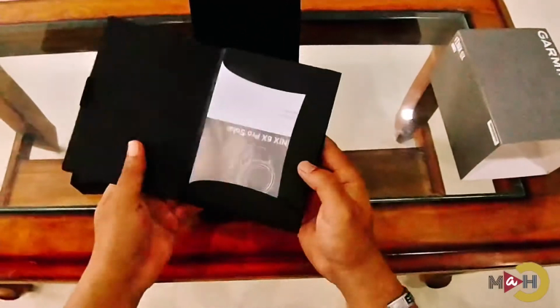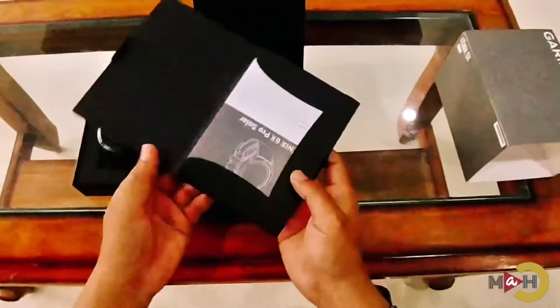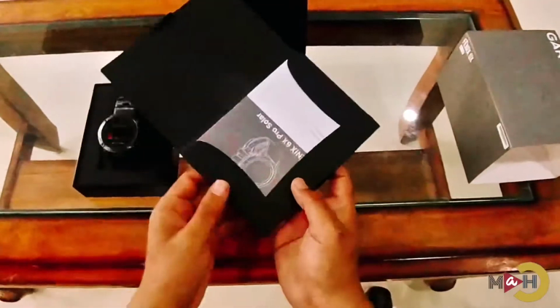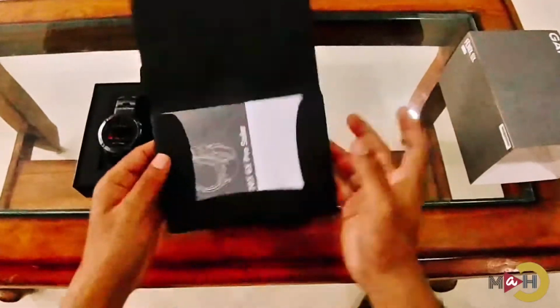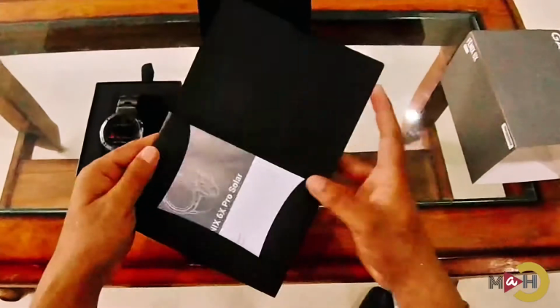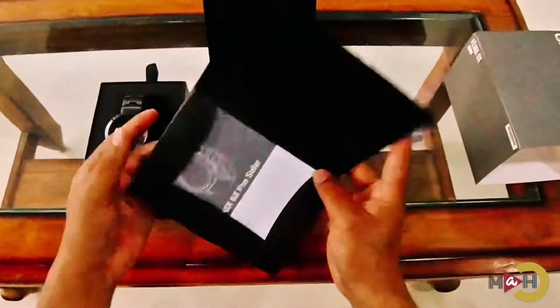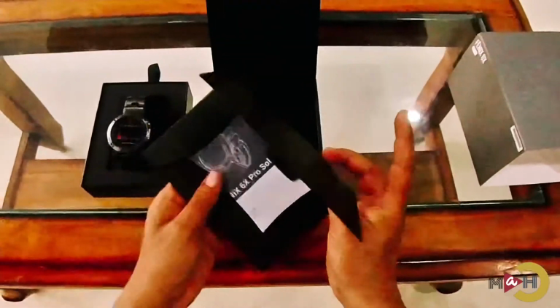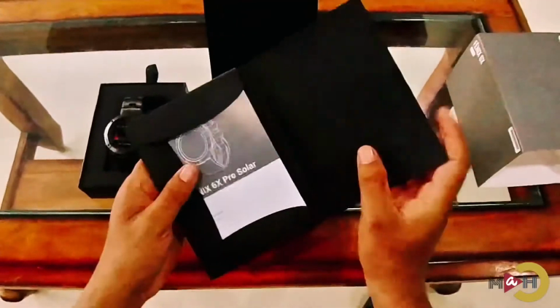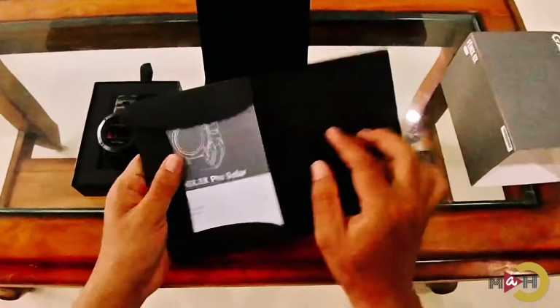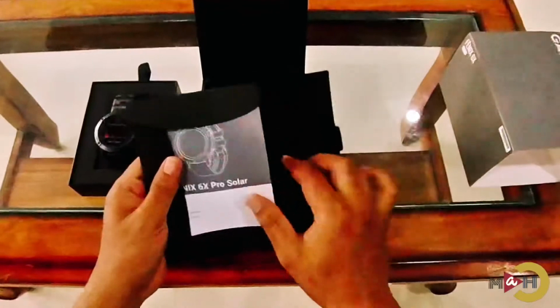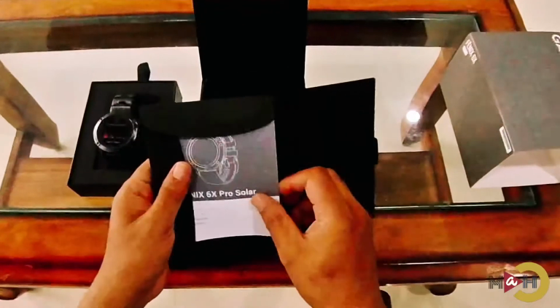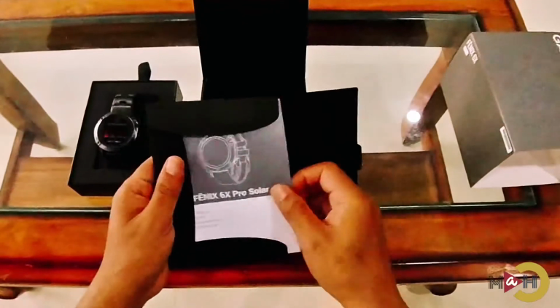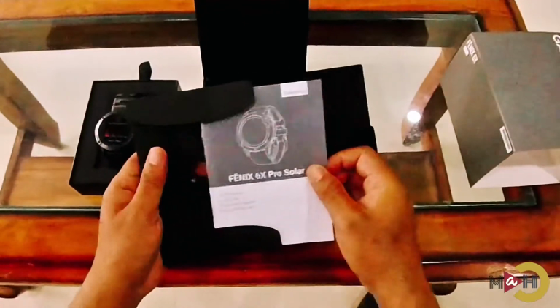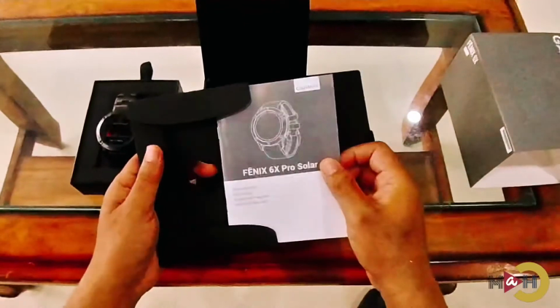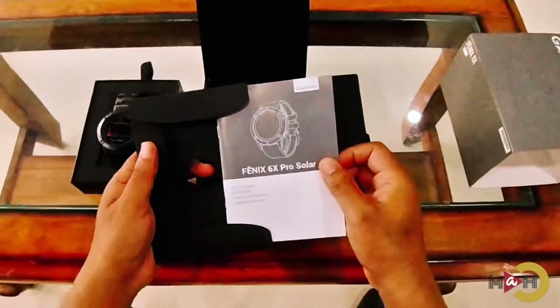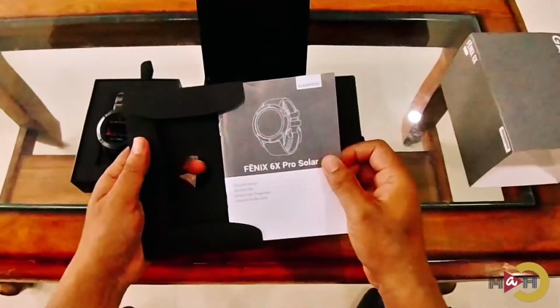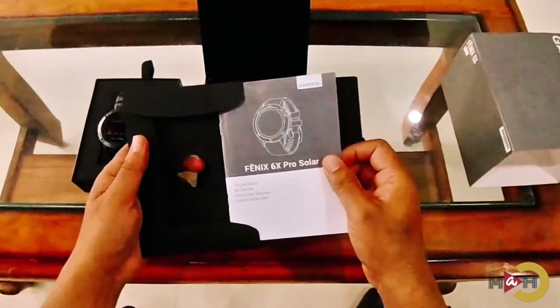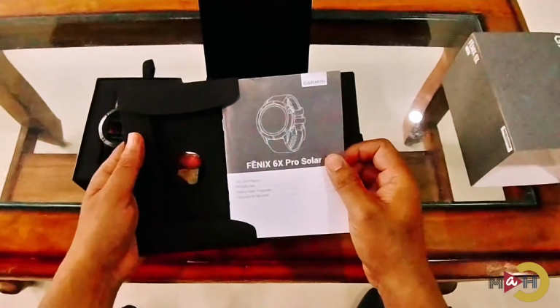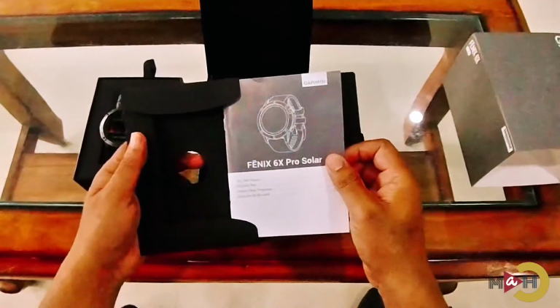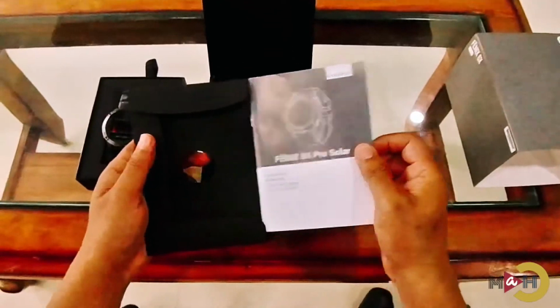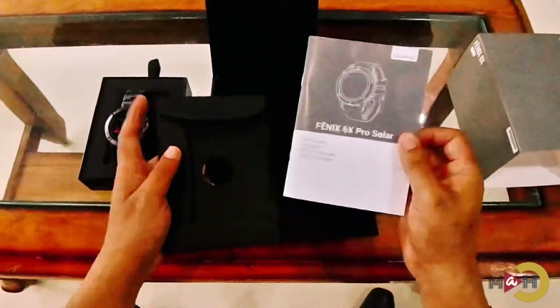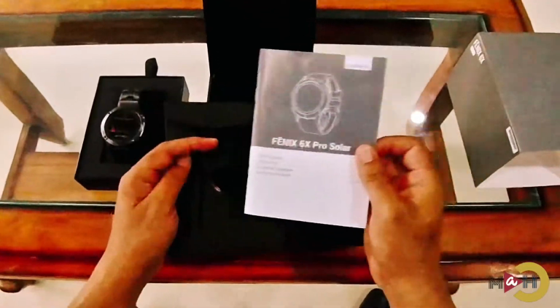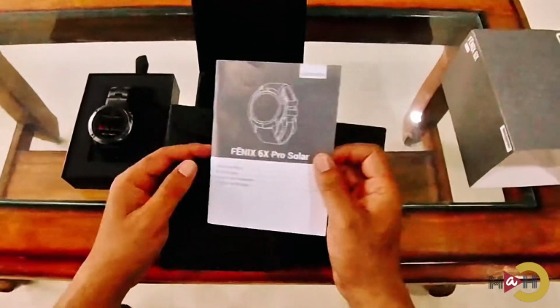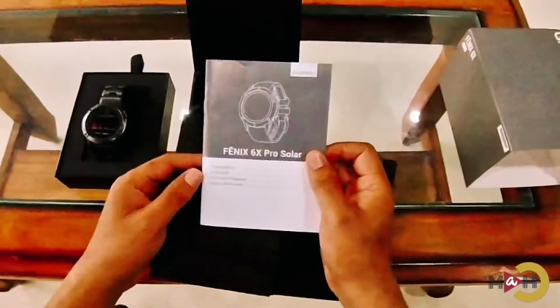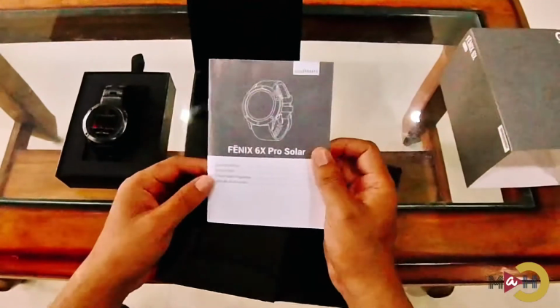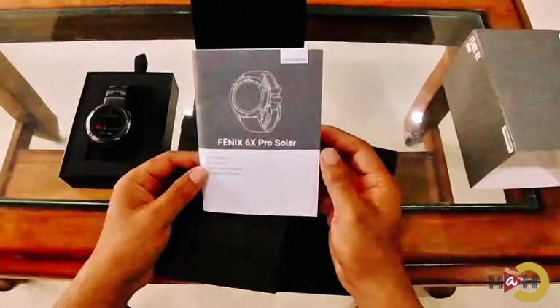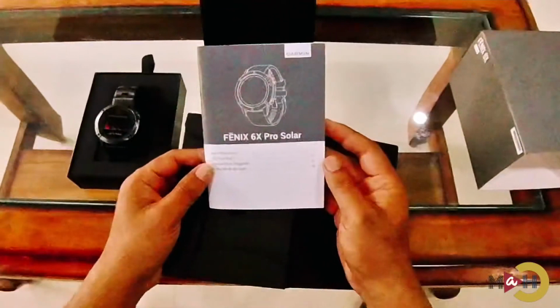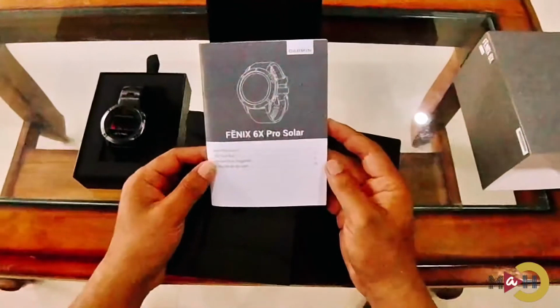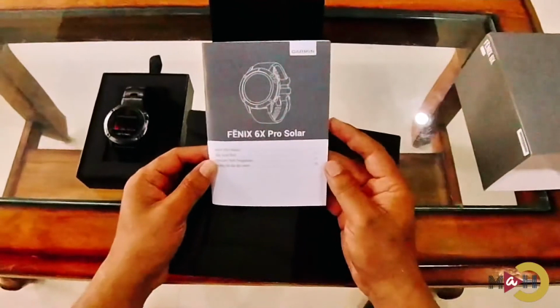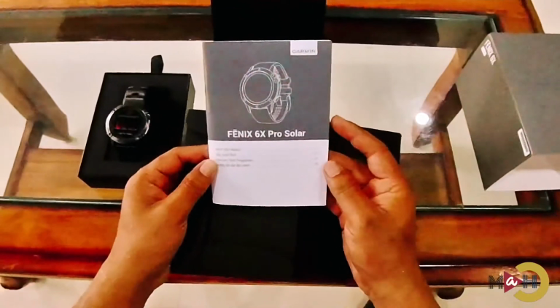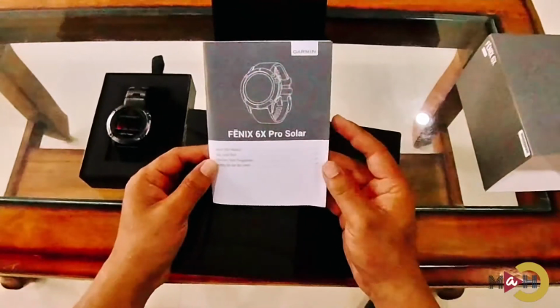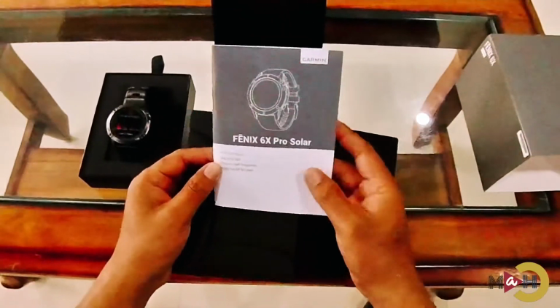Here we have the instruction manual which comes along with the package. It's a quick start manual.